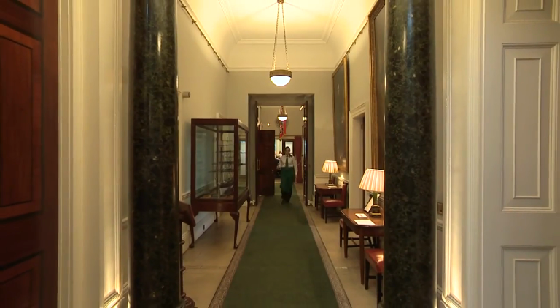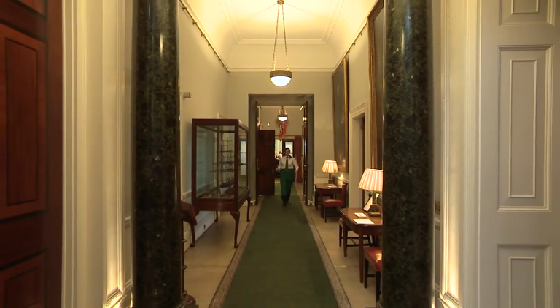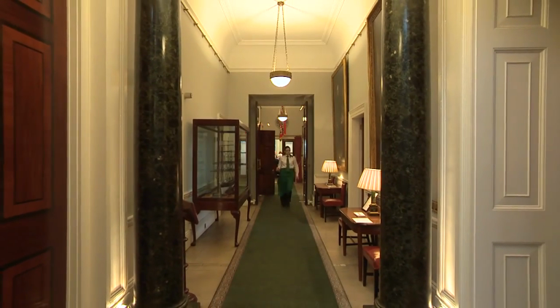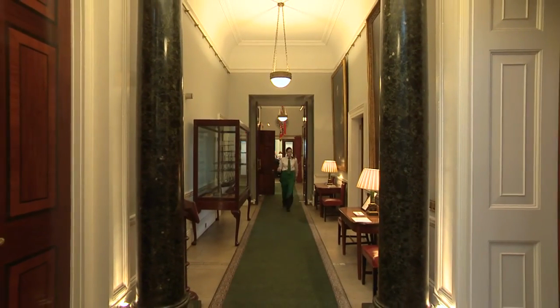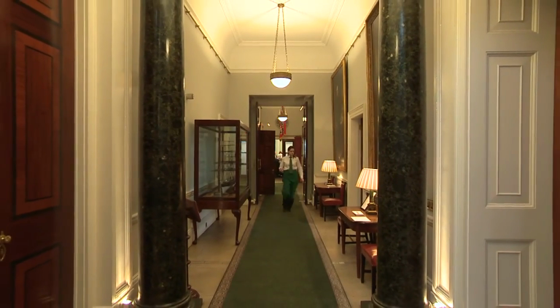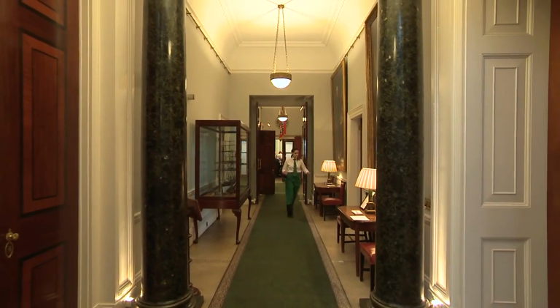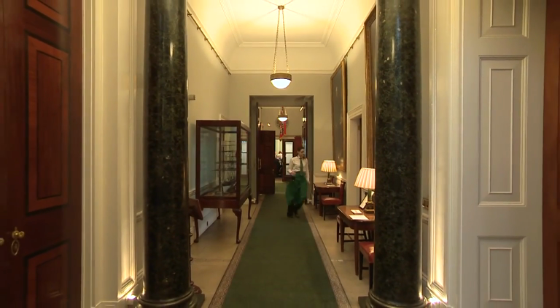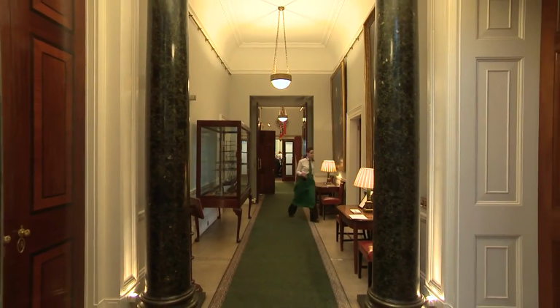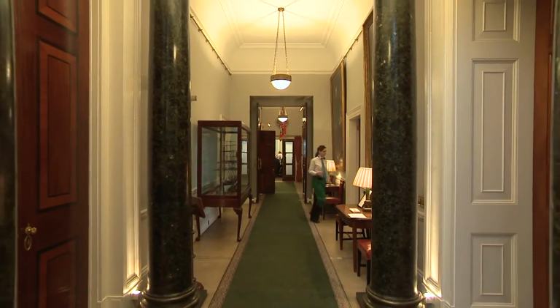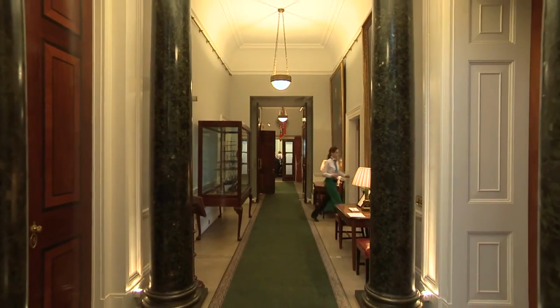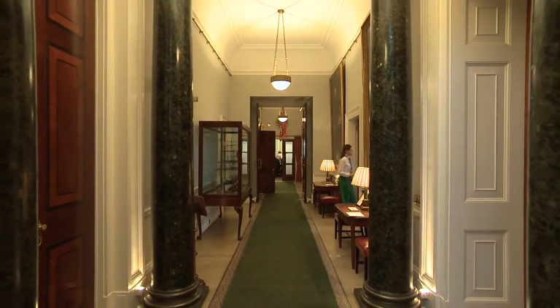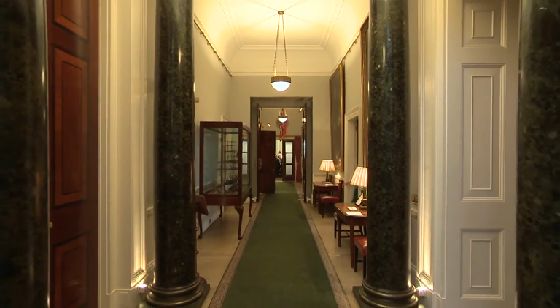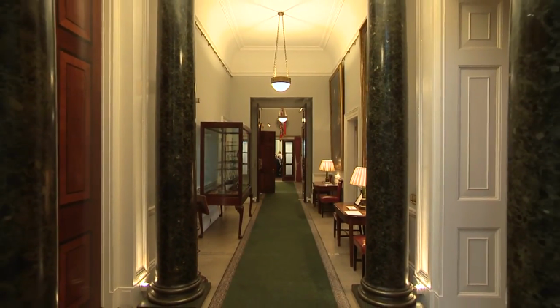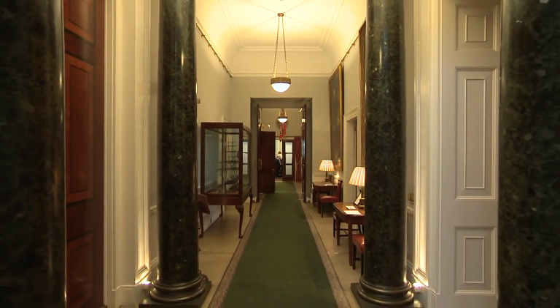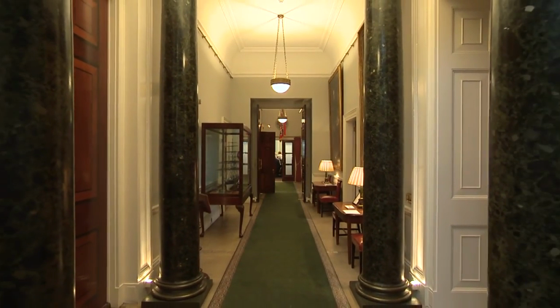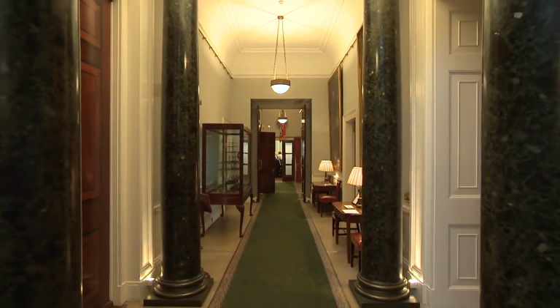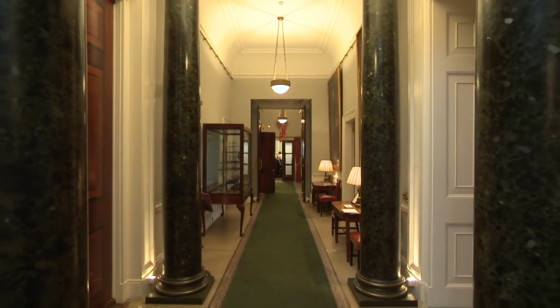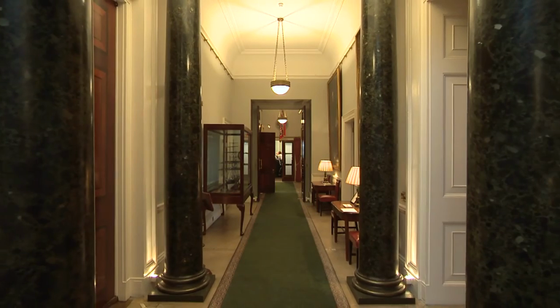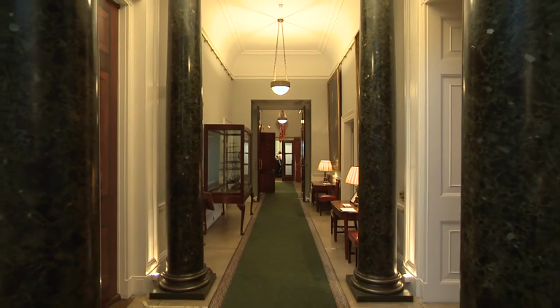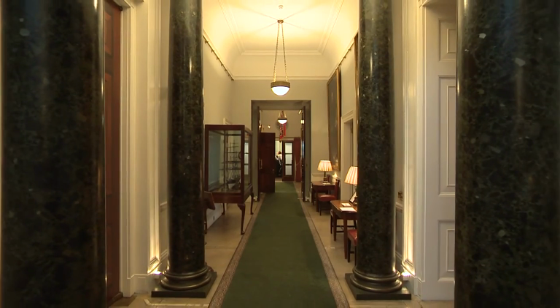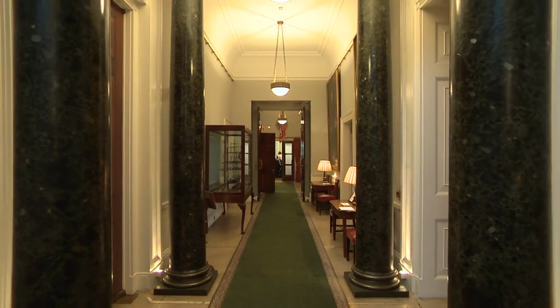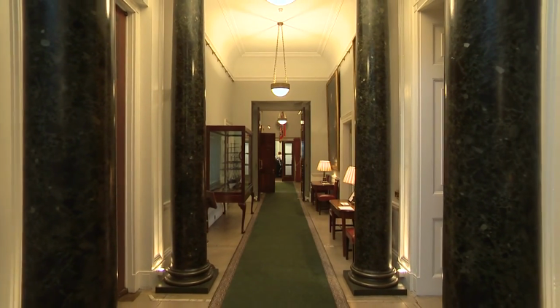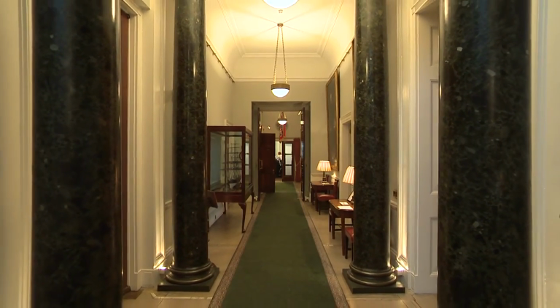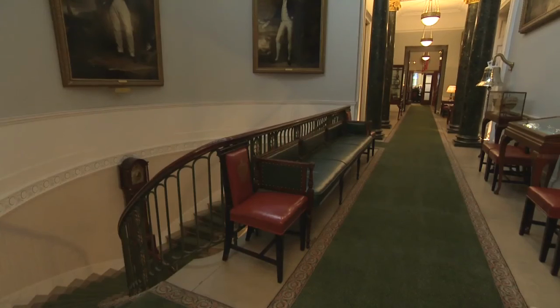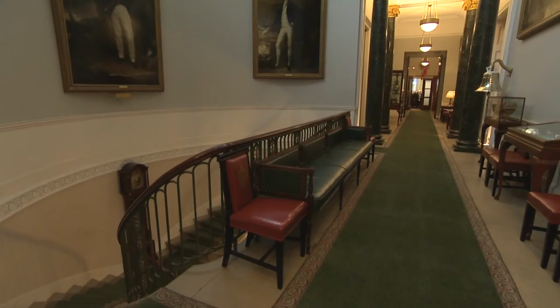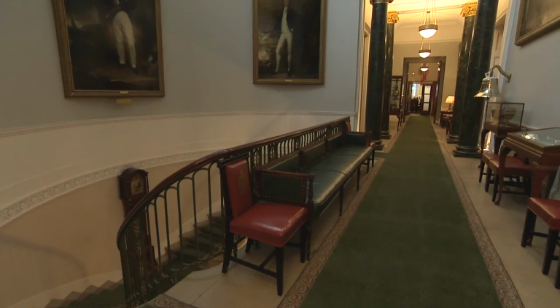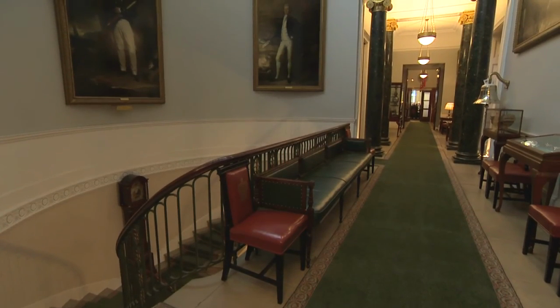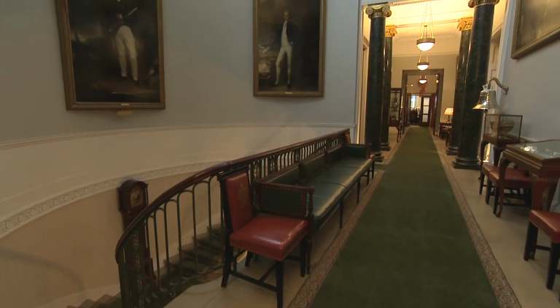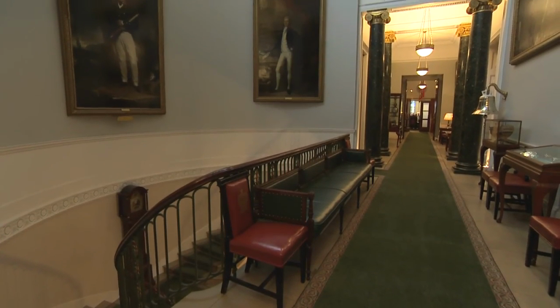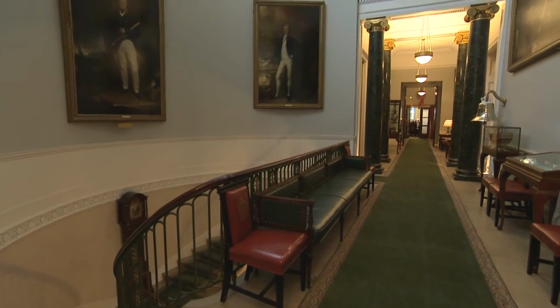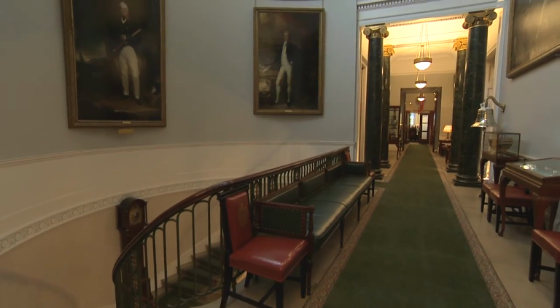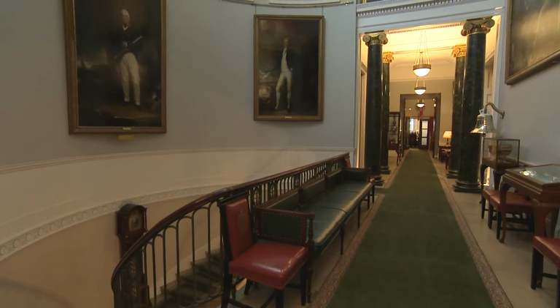All rooms are set up for the latest subtle but effective lighting and sound systems, and there's Wi-Fi throughout.